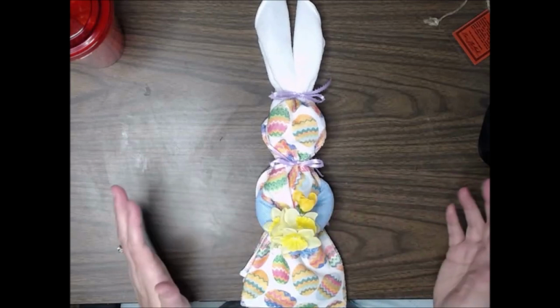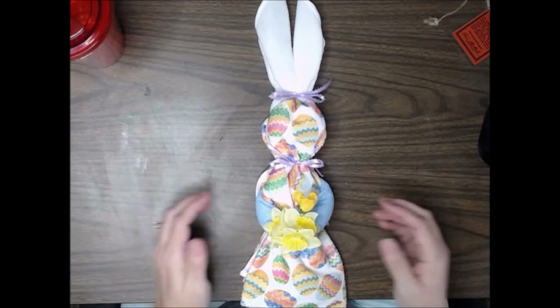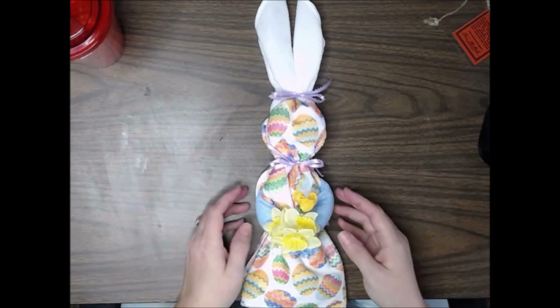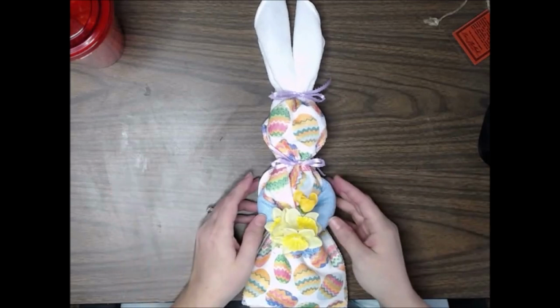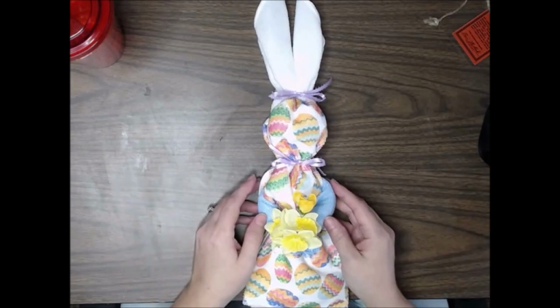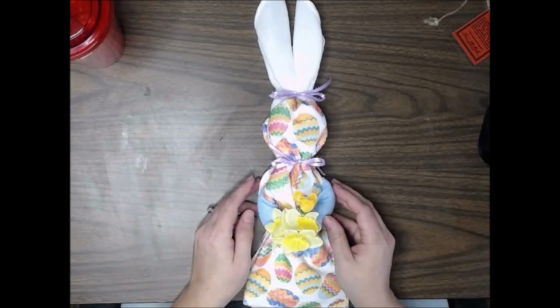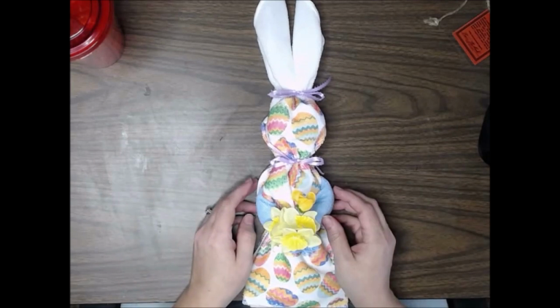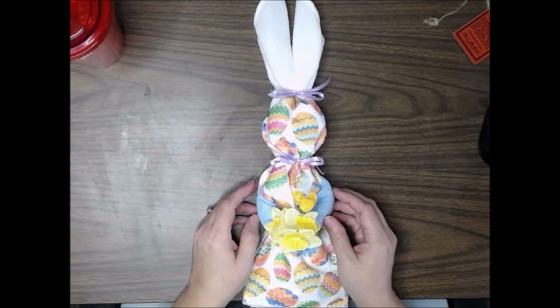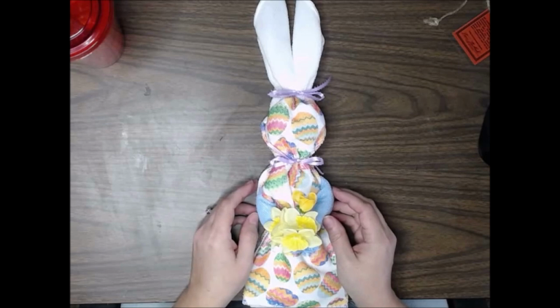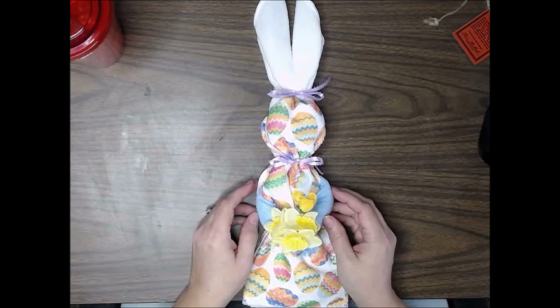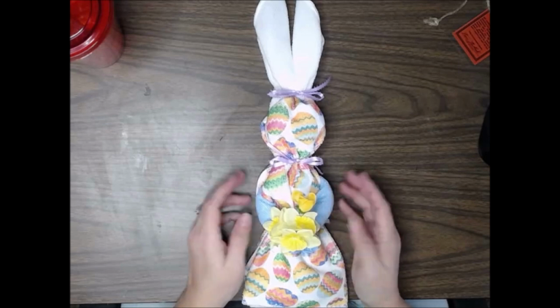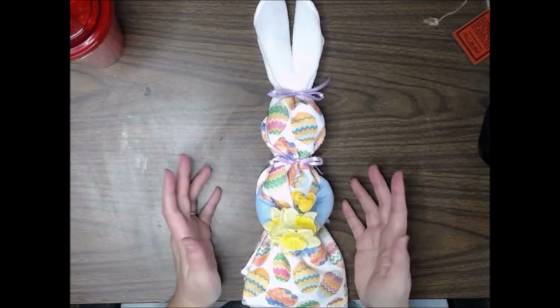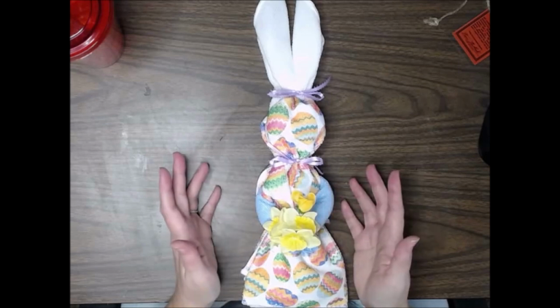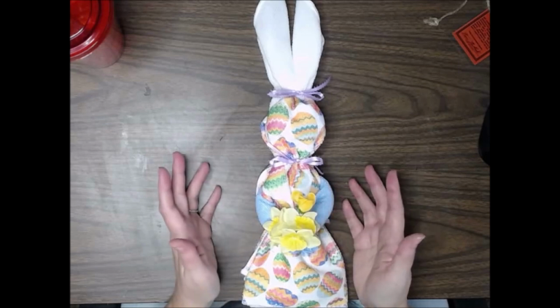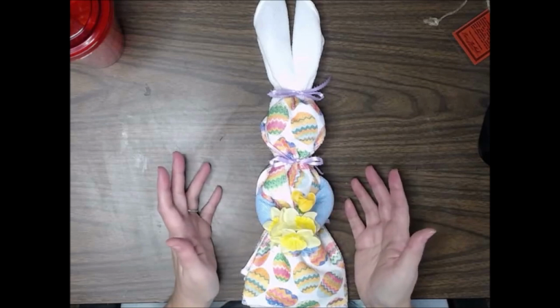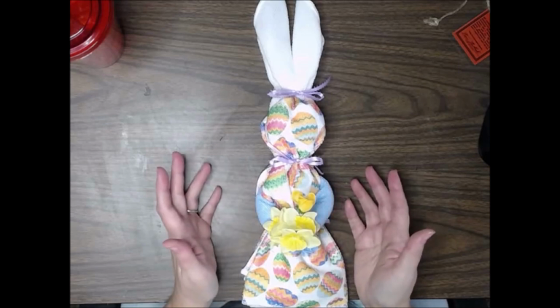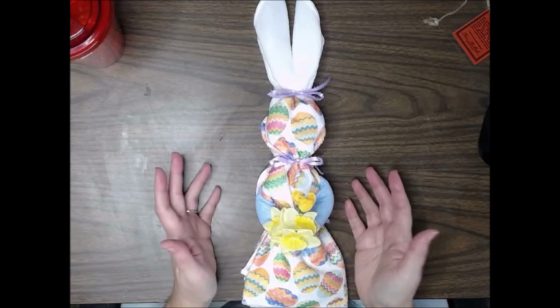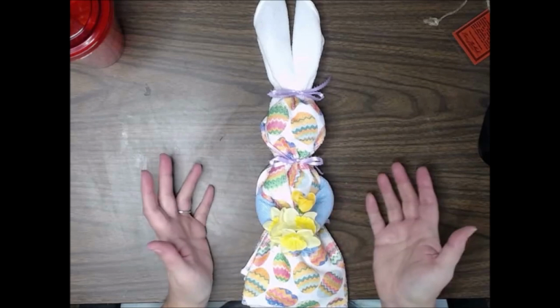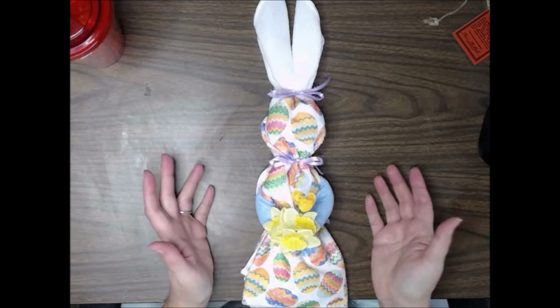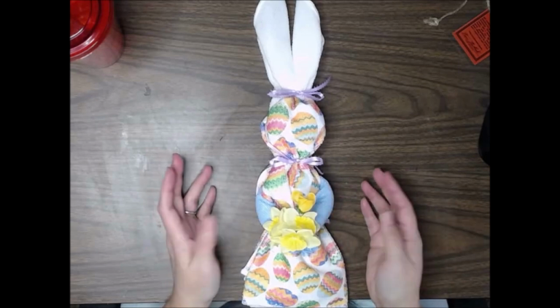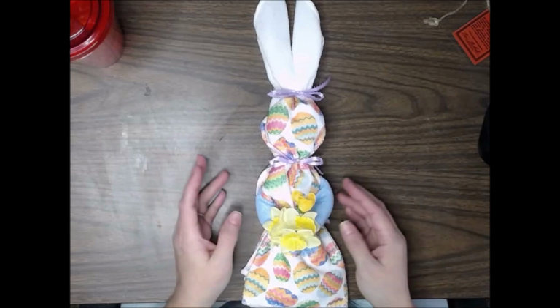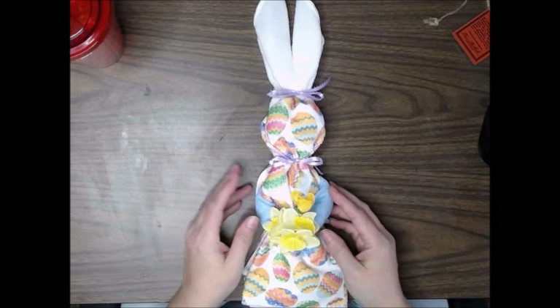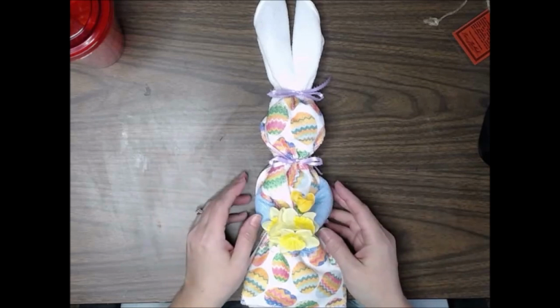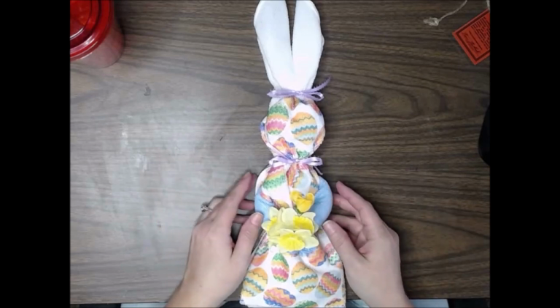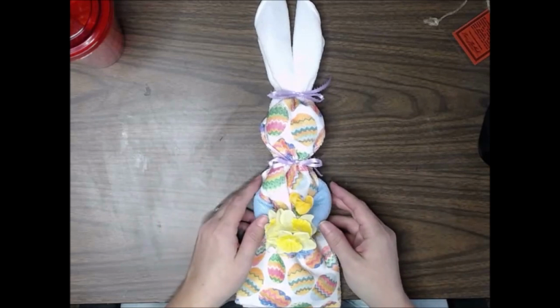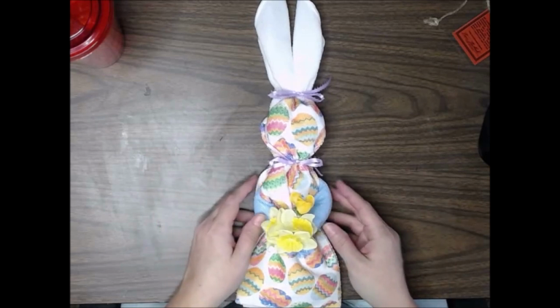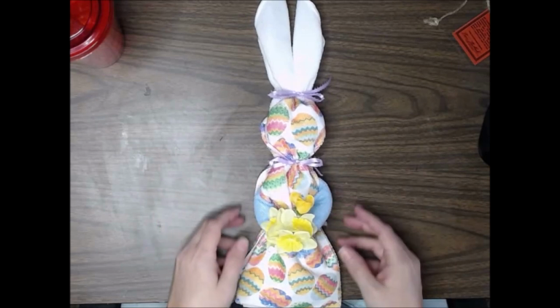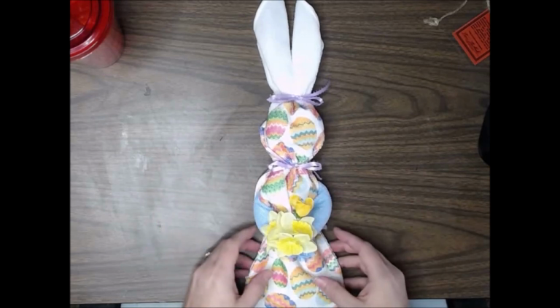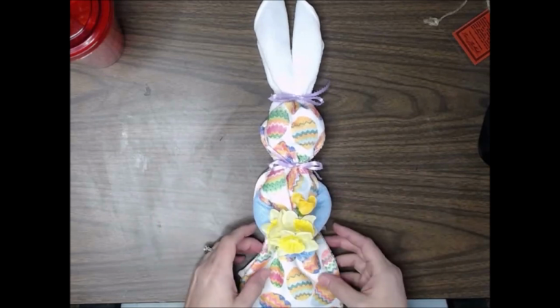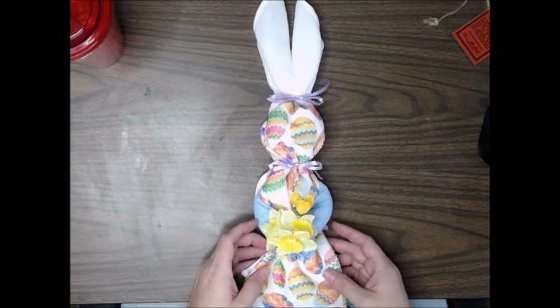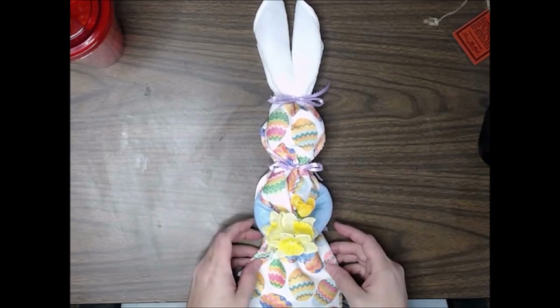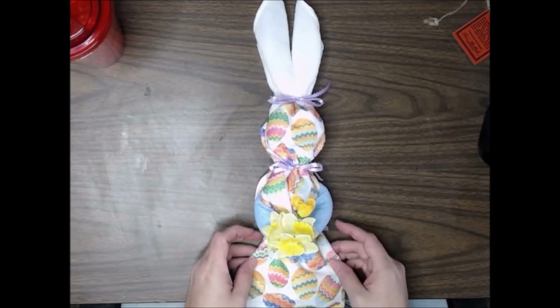It's just that simple, holding a fresh bunch of spring daffodils. Didn't she turn out adorable?